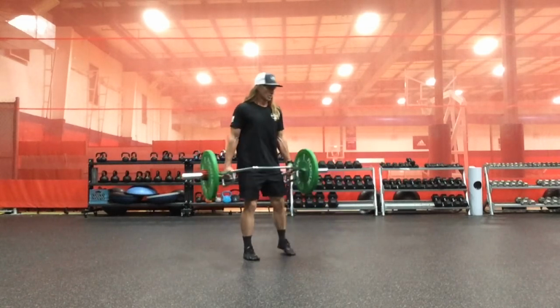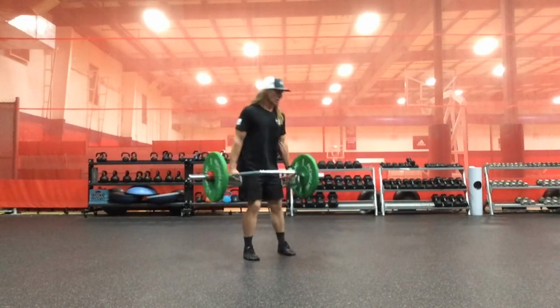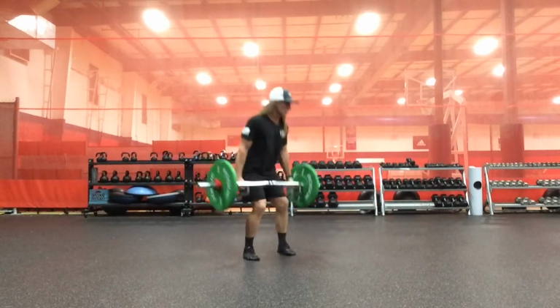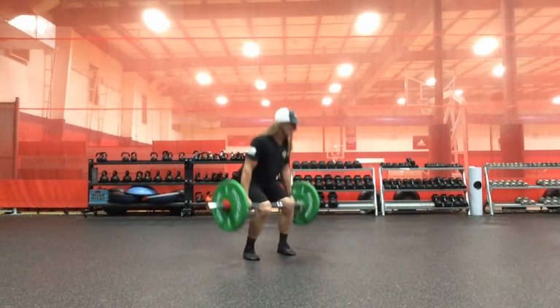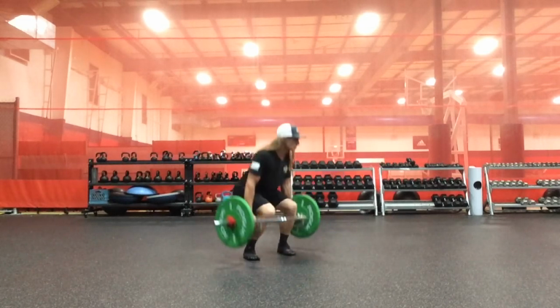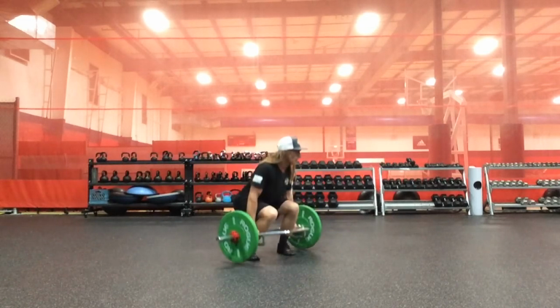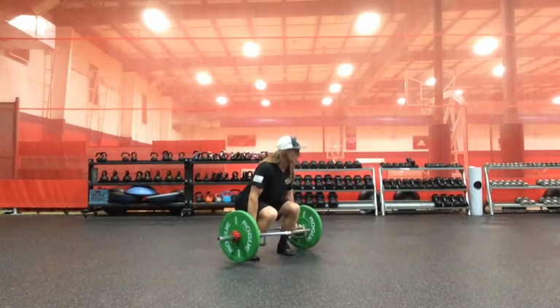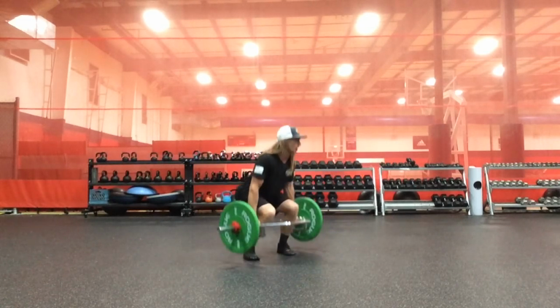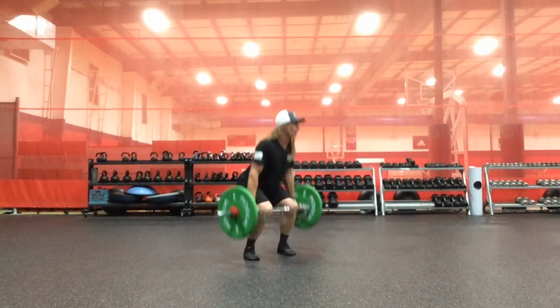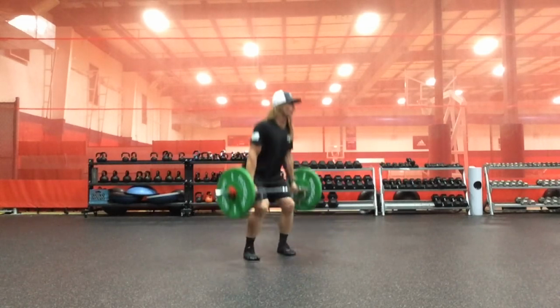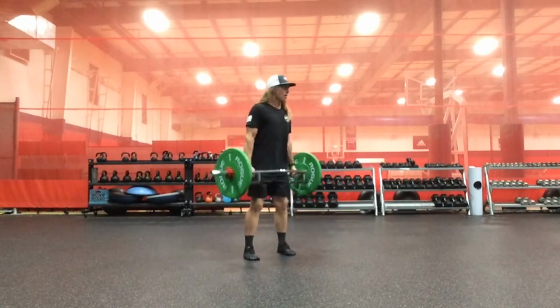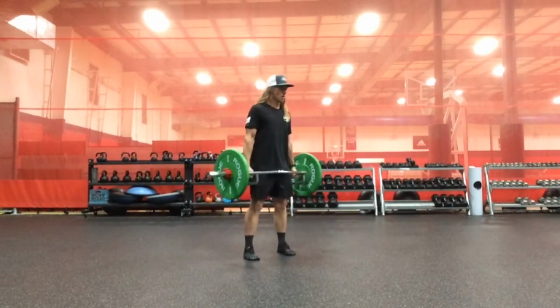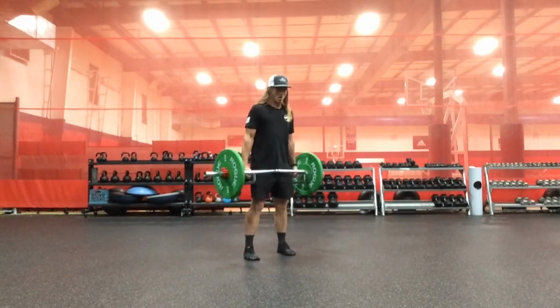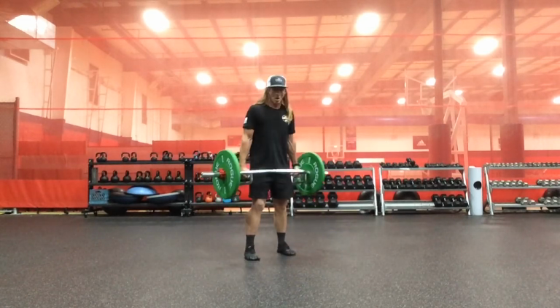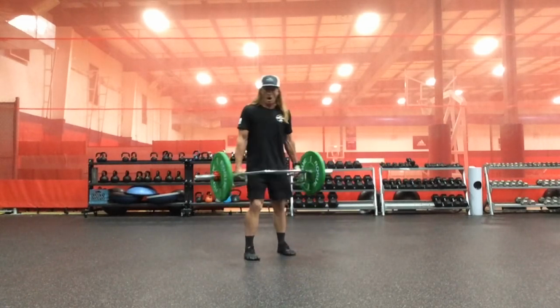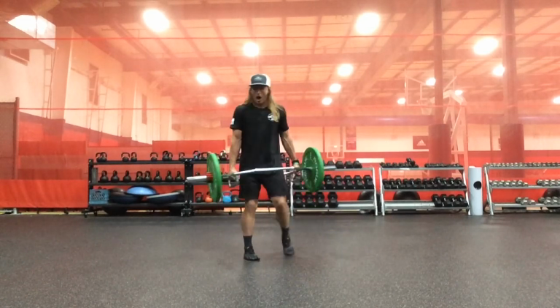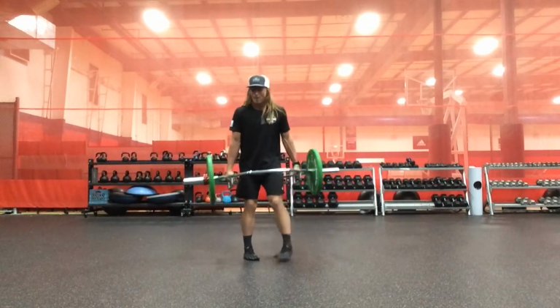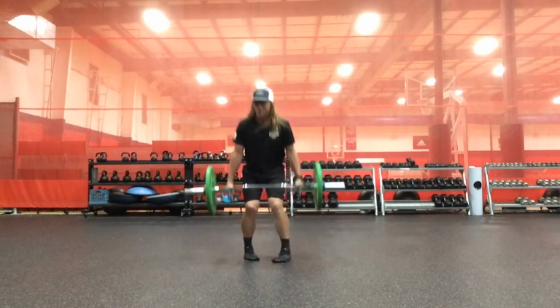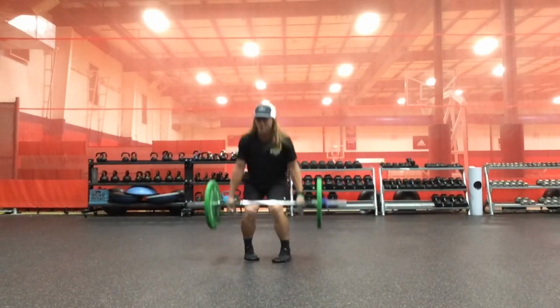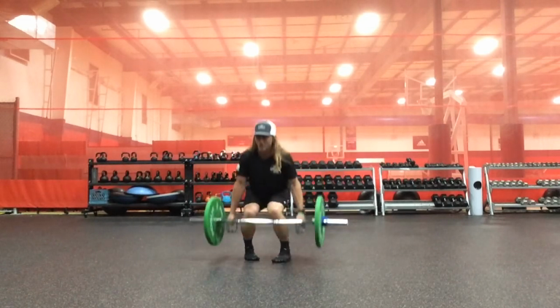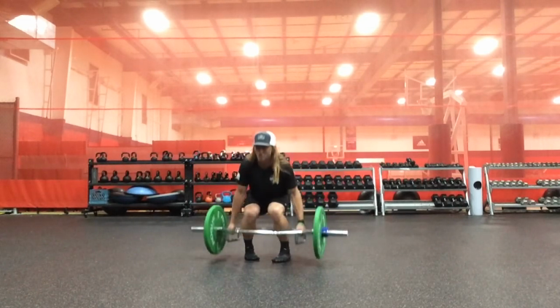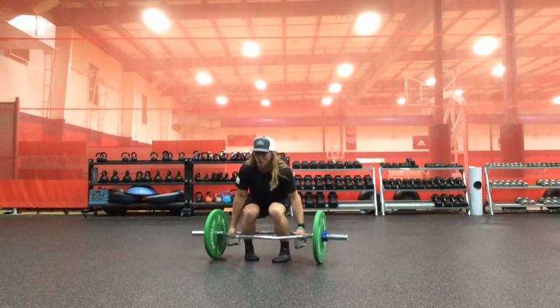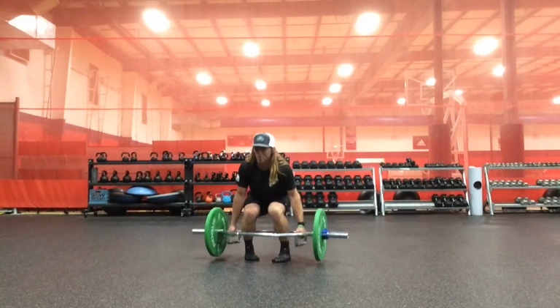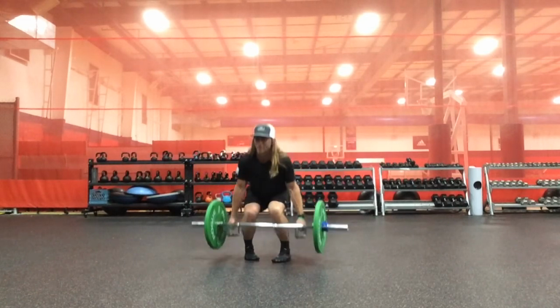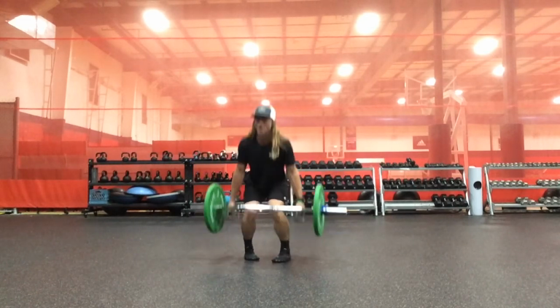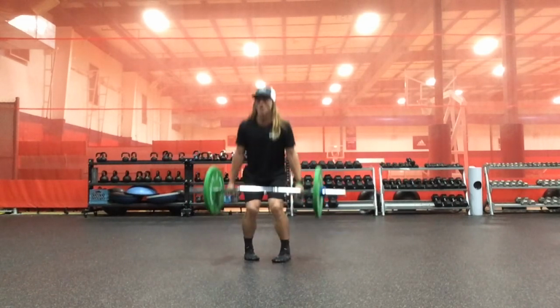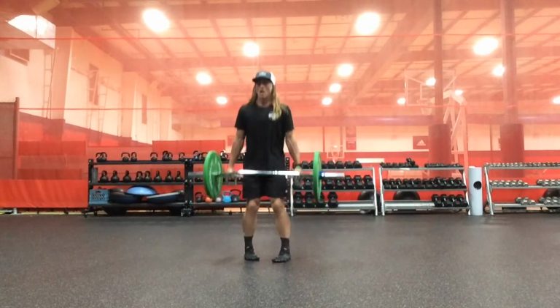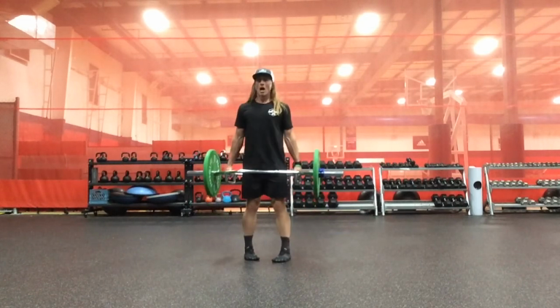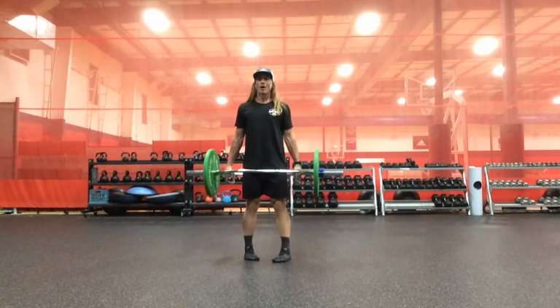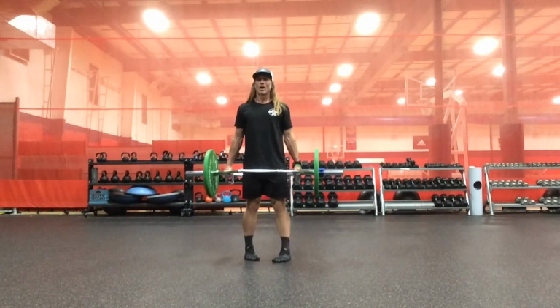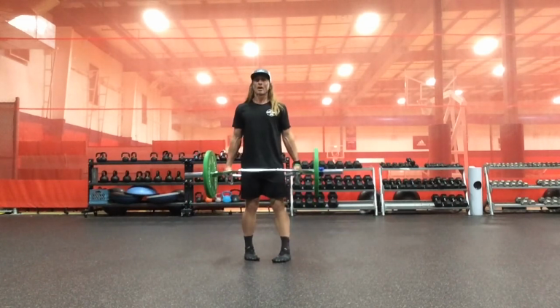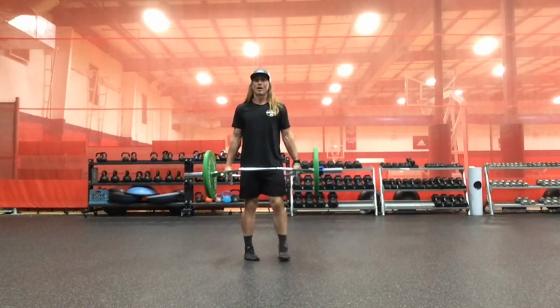Same side squat pivot: R and I. Opposite side squat pivot: L and I.